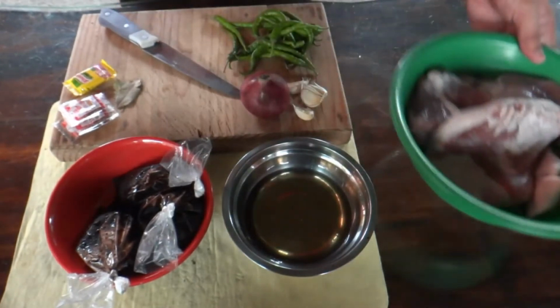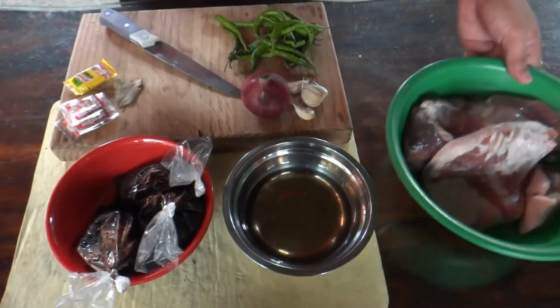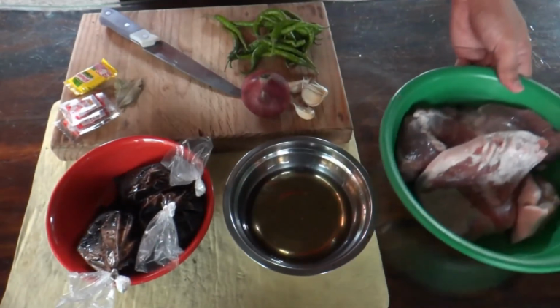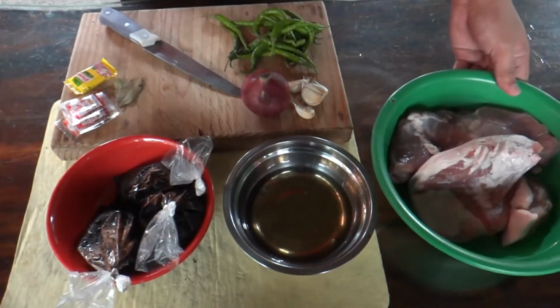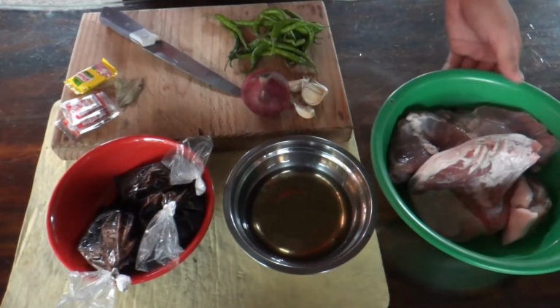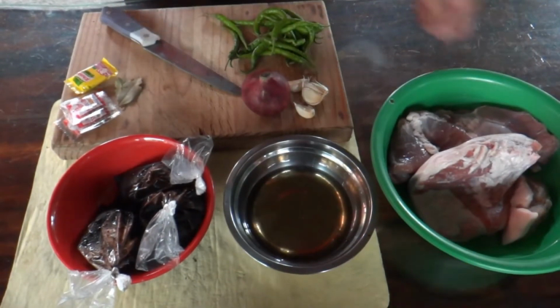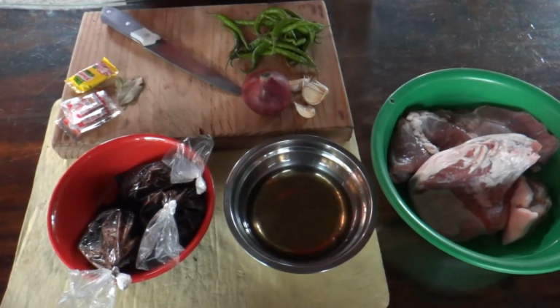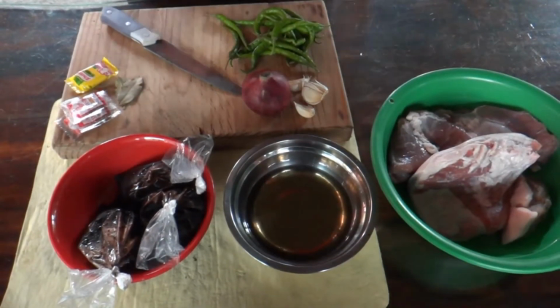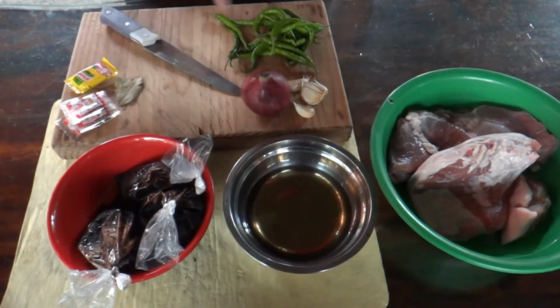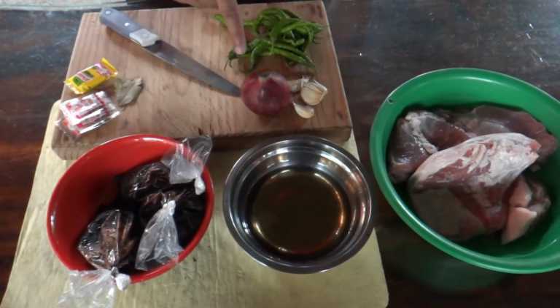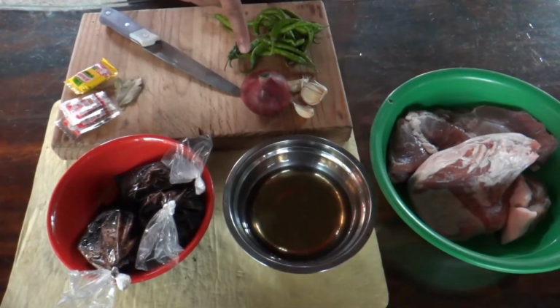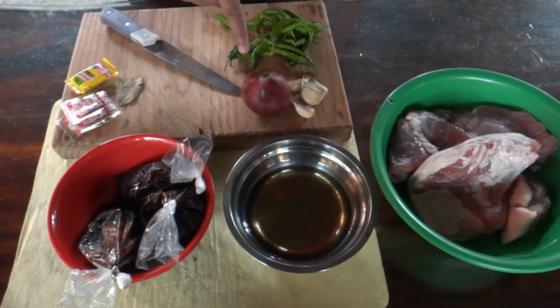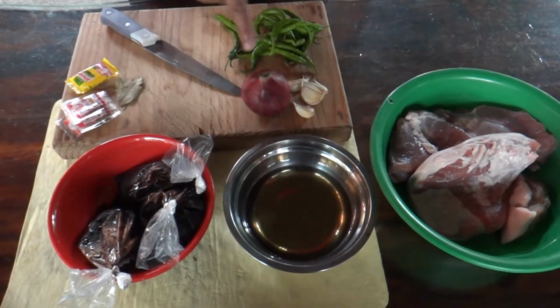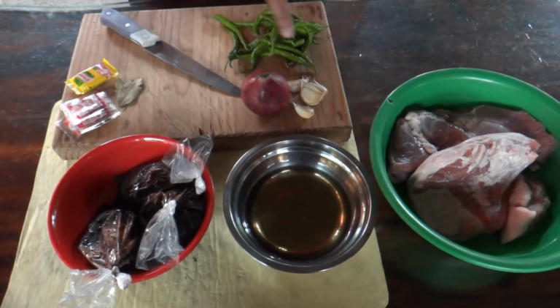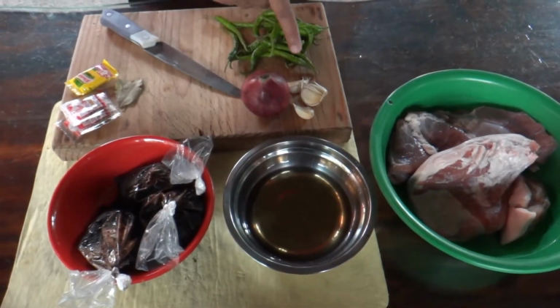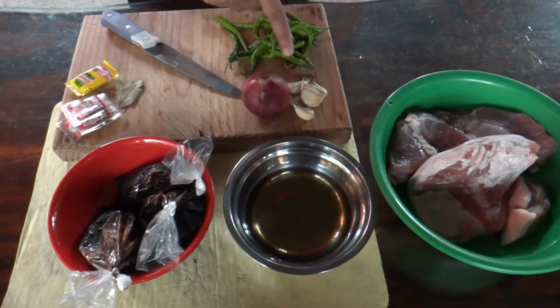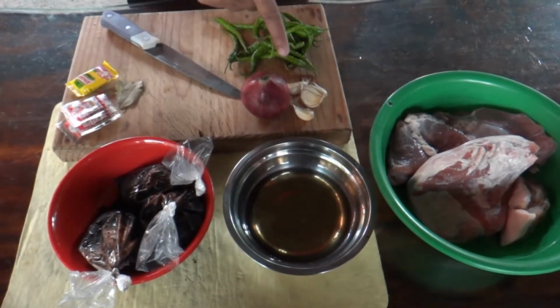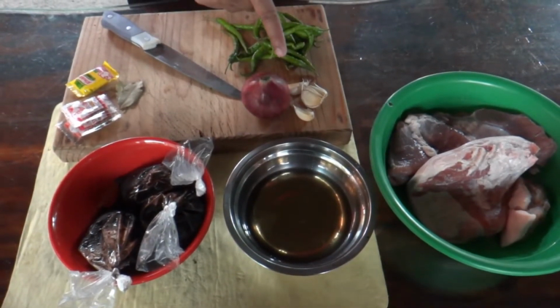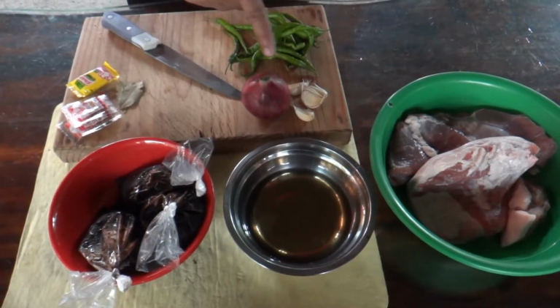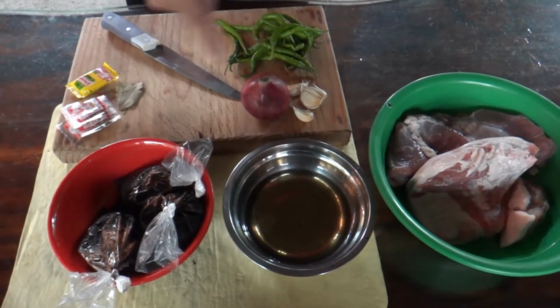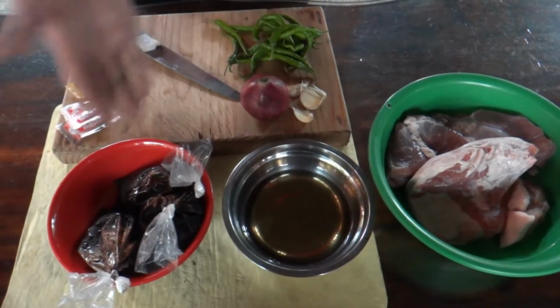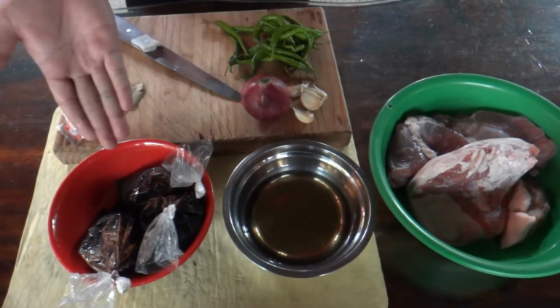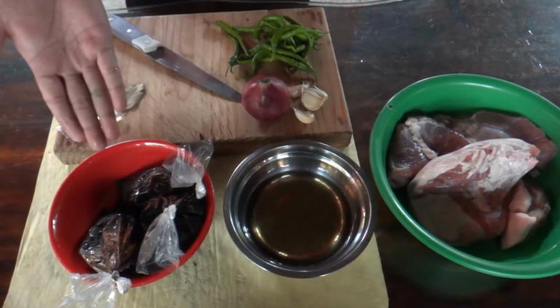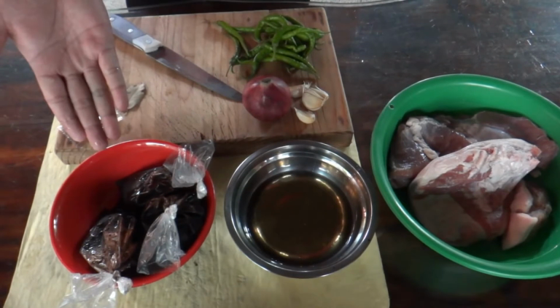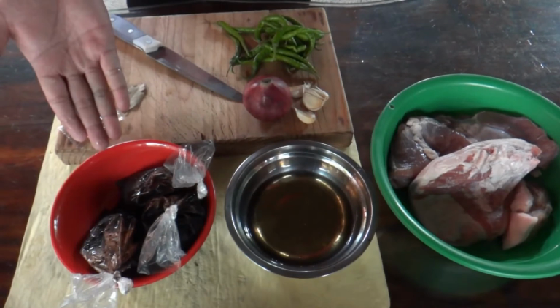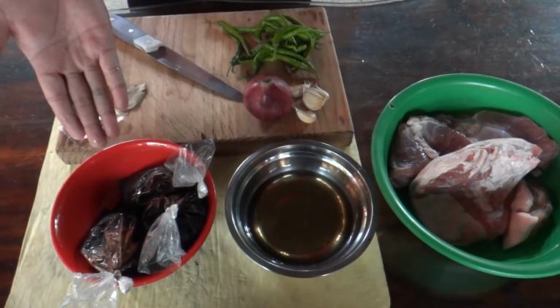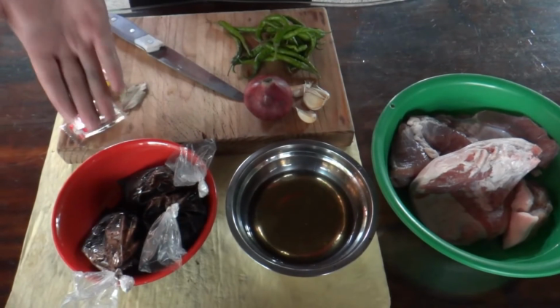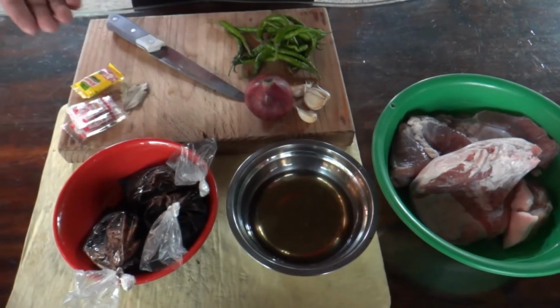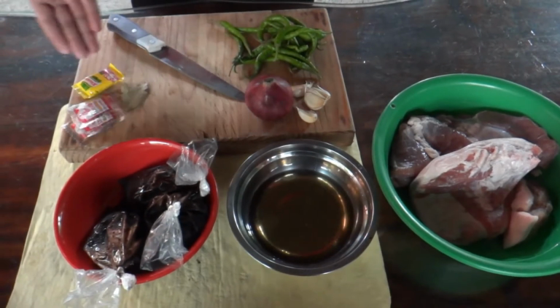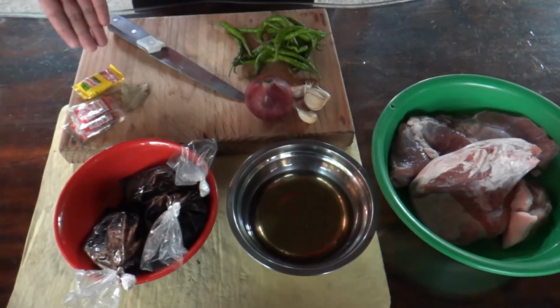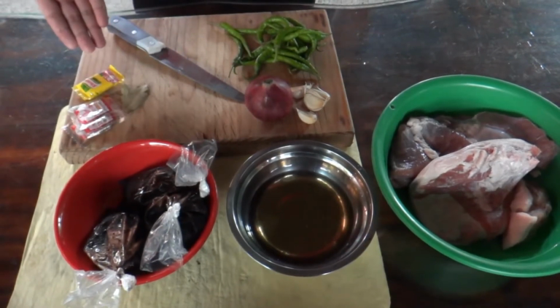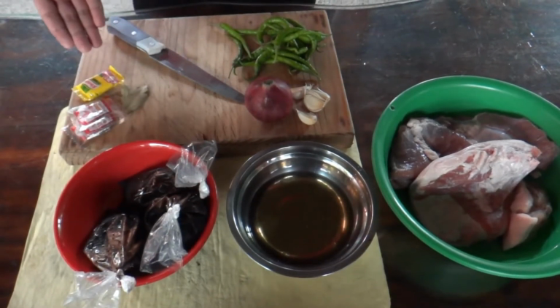This video is brought to you by the... So let's go.